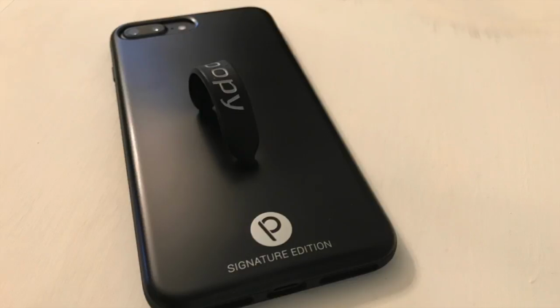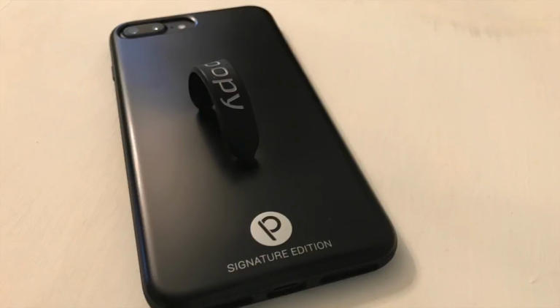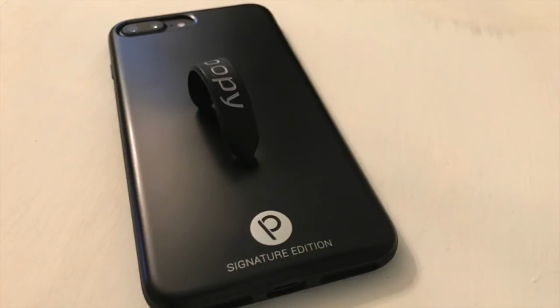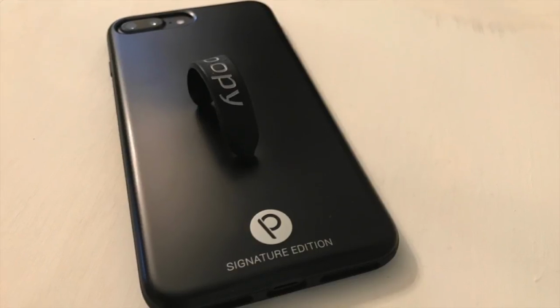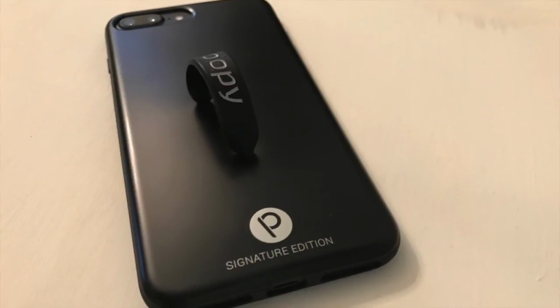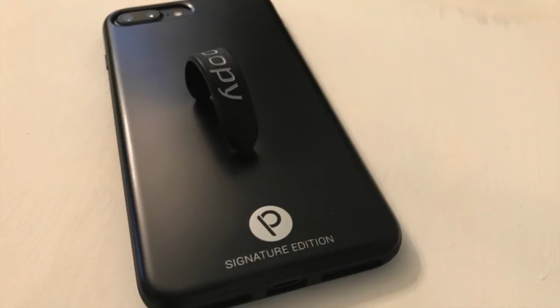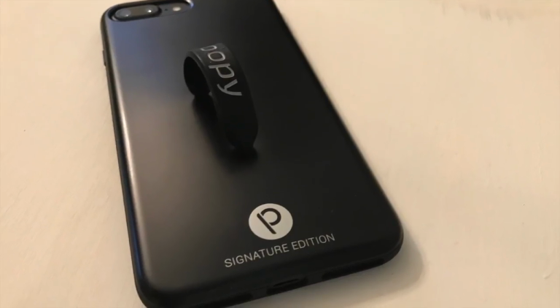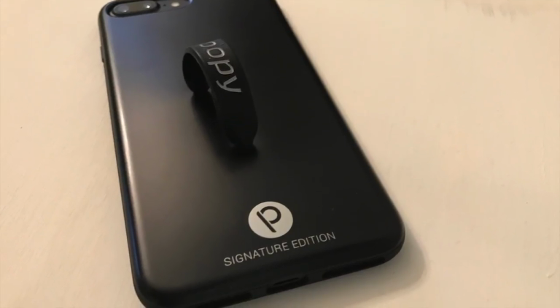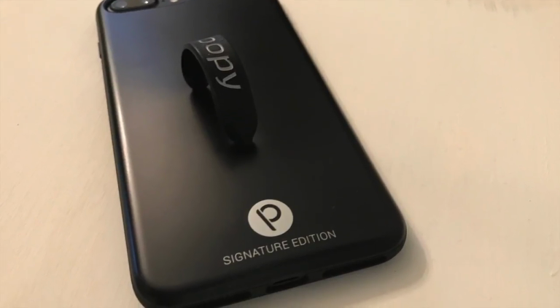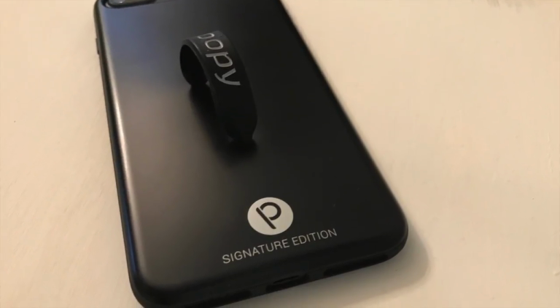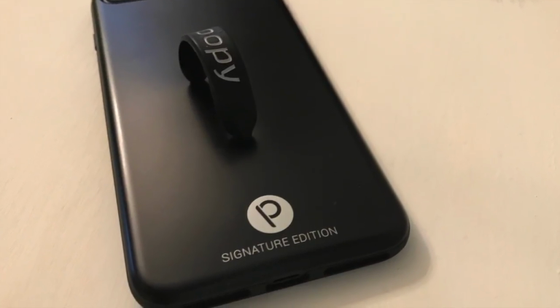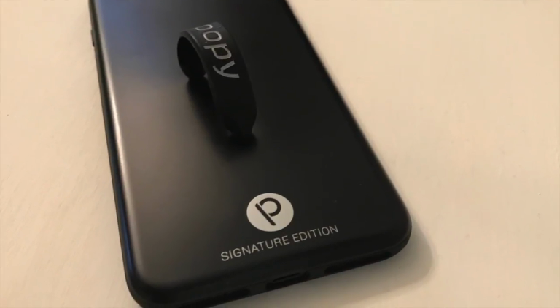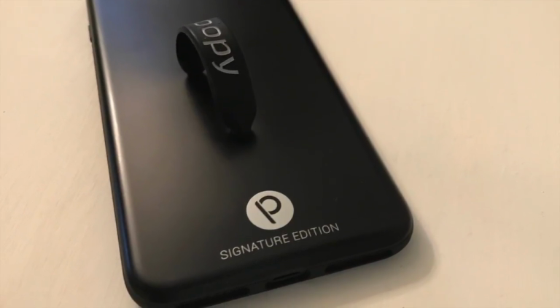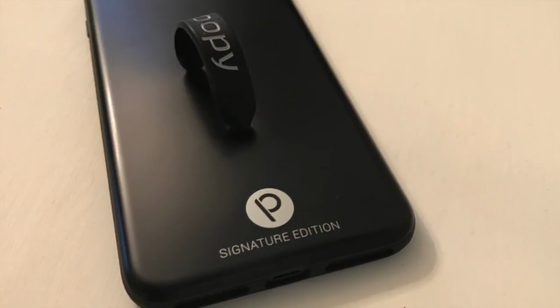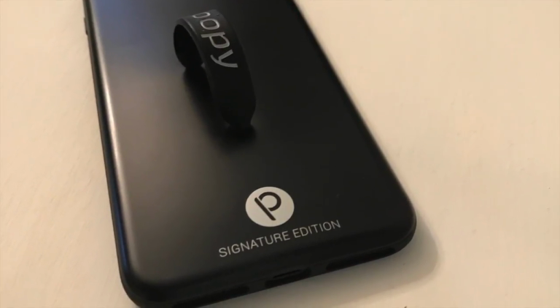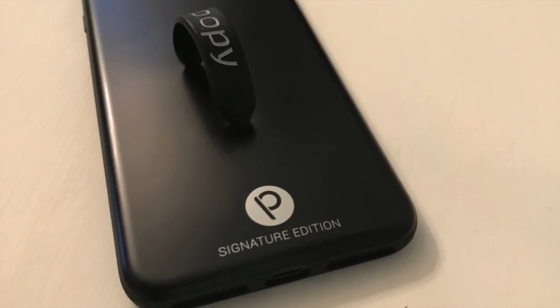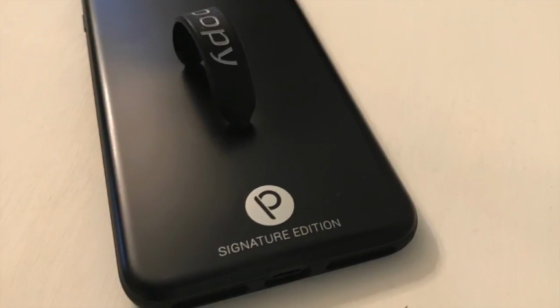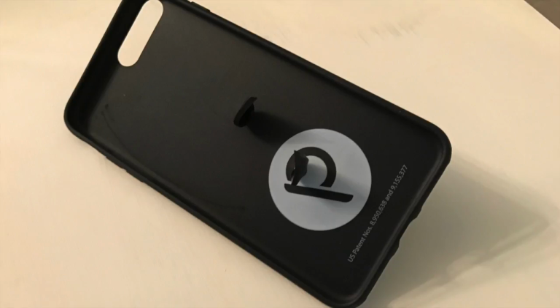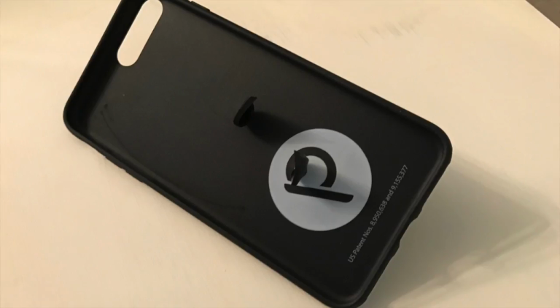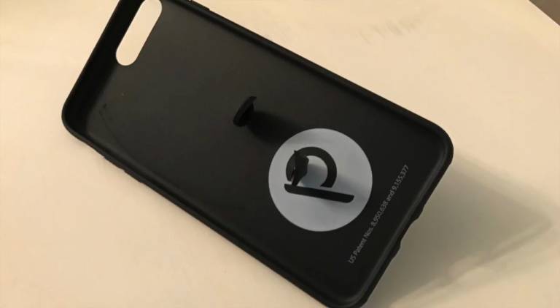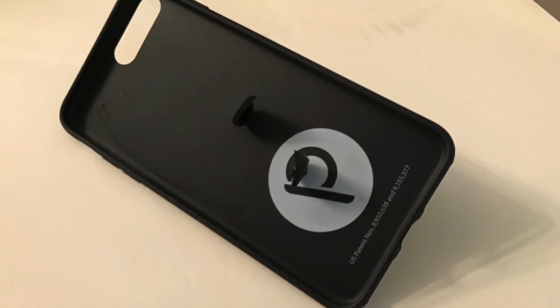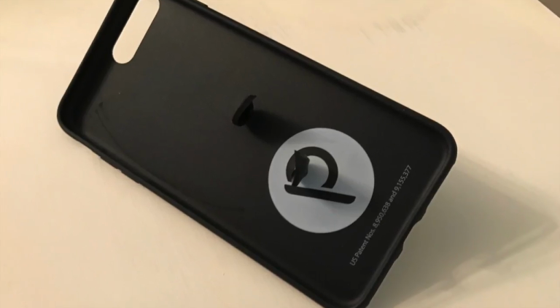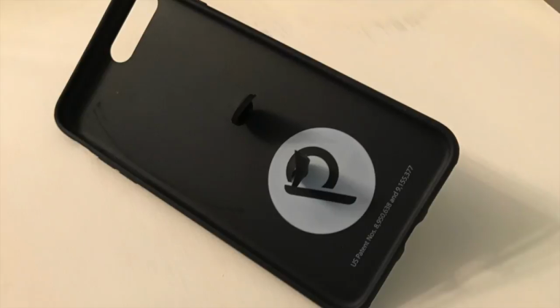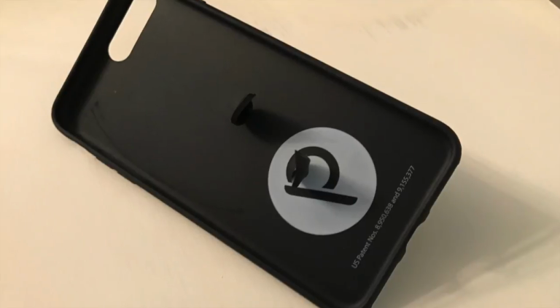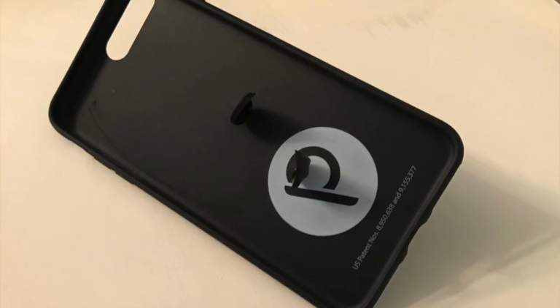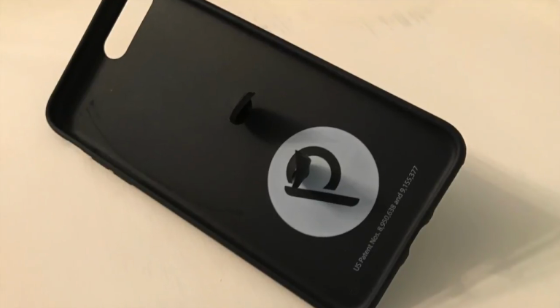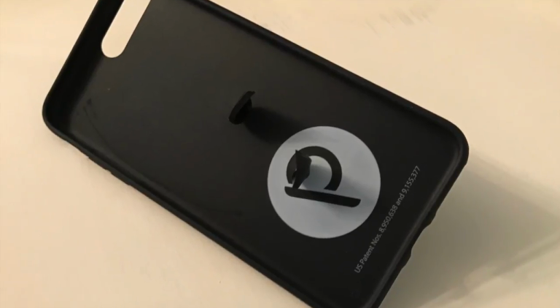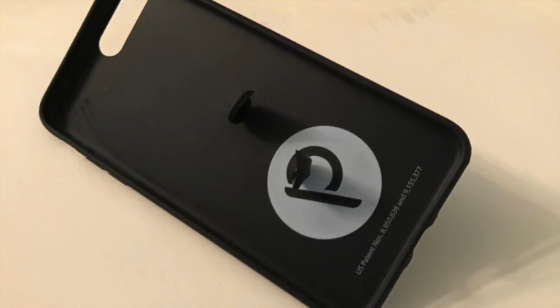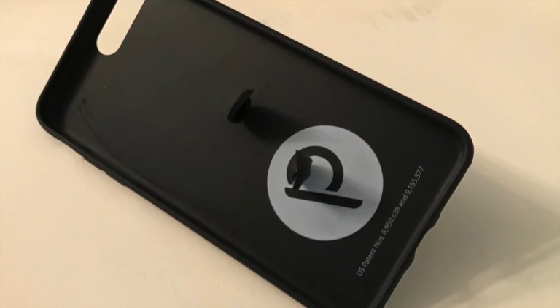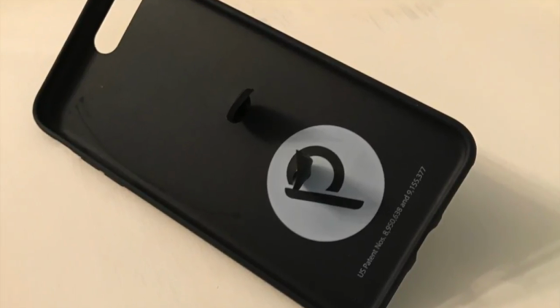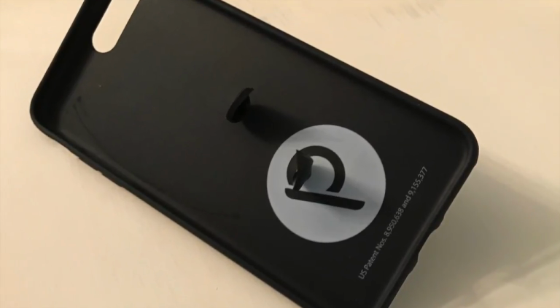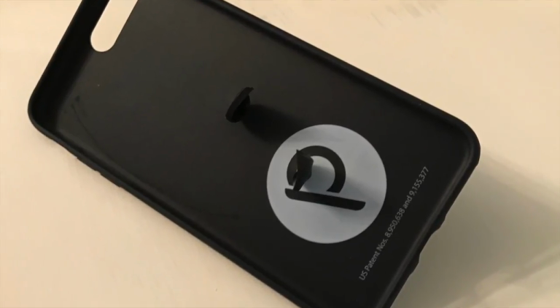Hey YouTube, Olsenbro here with another review. Today I have a Loopy case for the iPhone 7 Plus. Let's check it out.